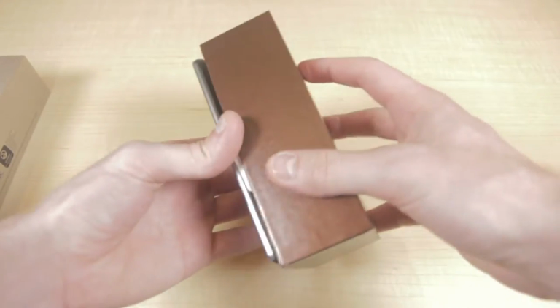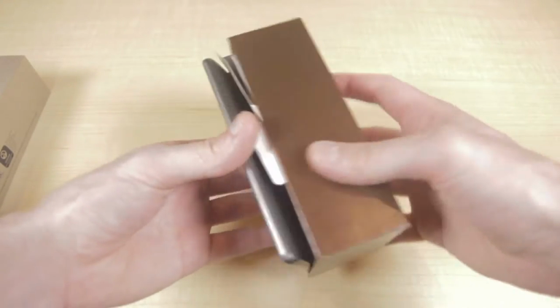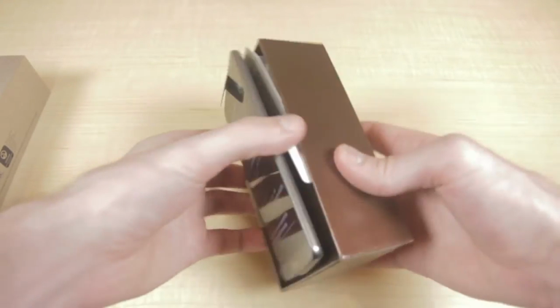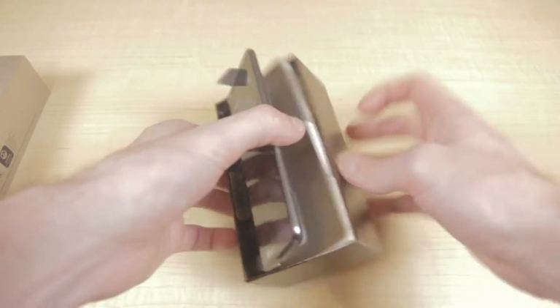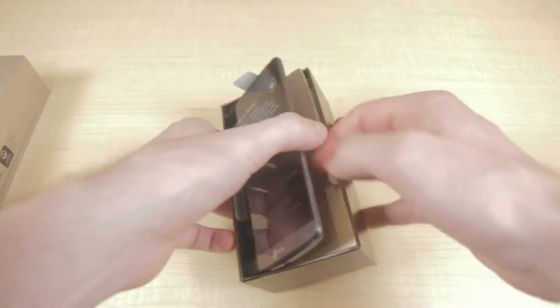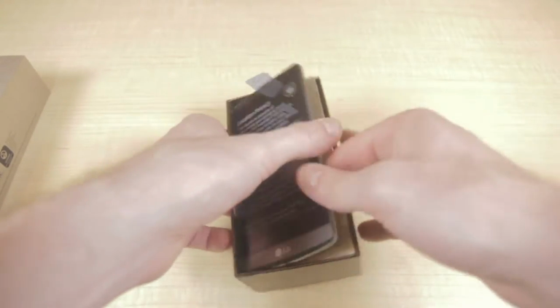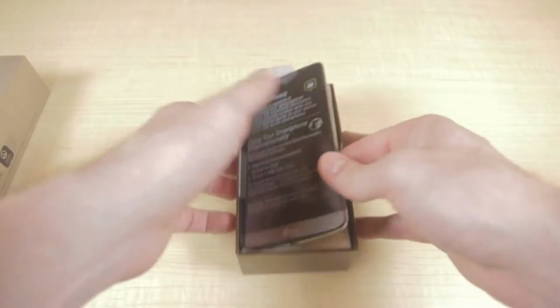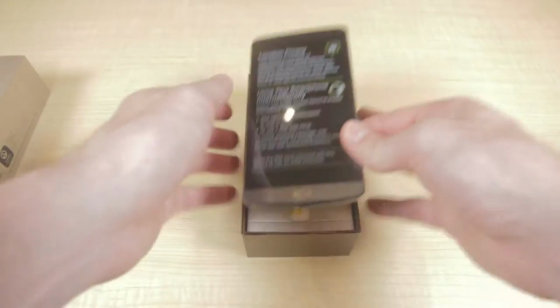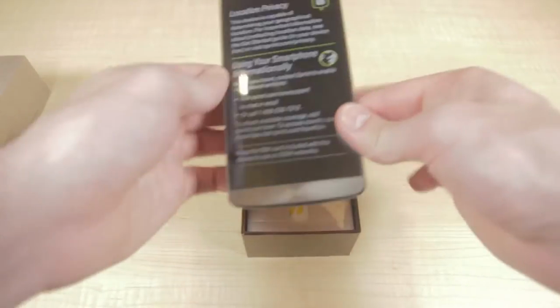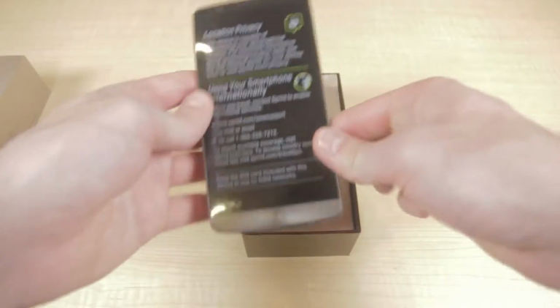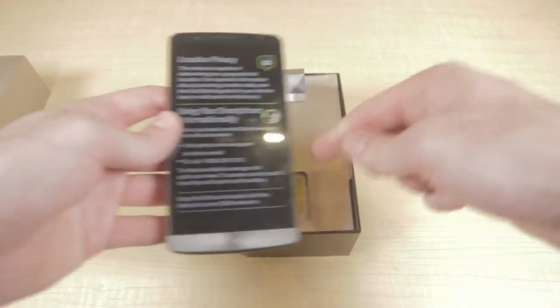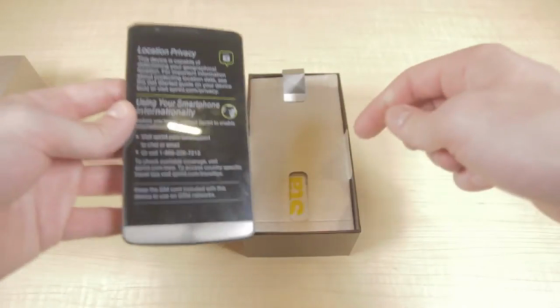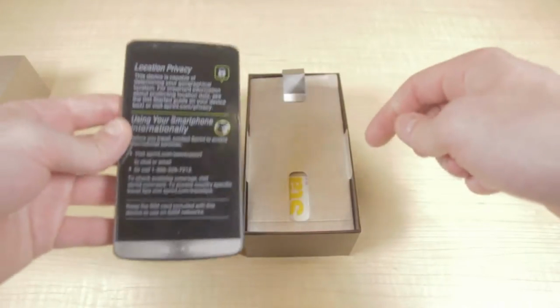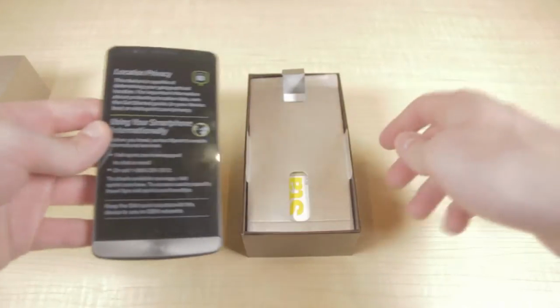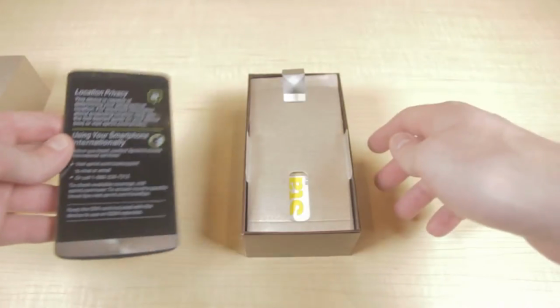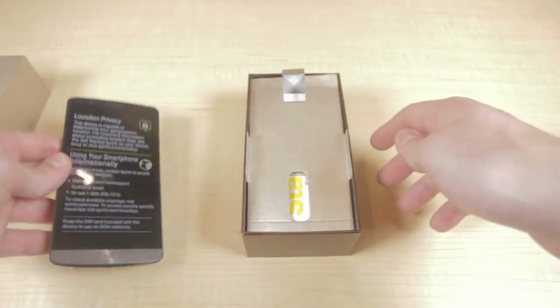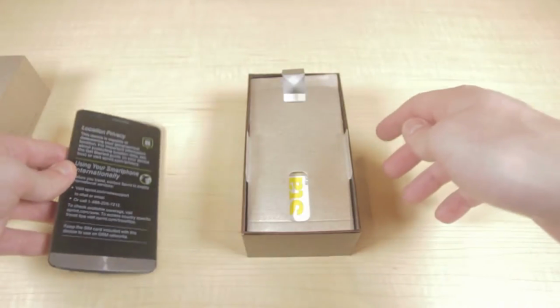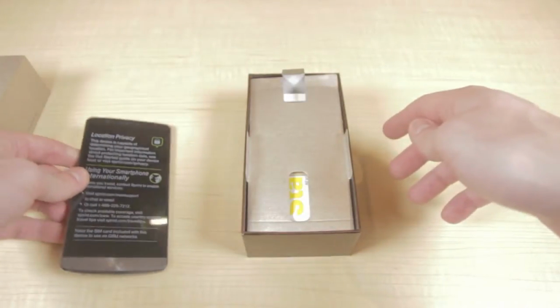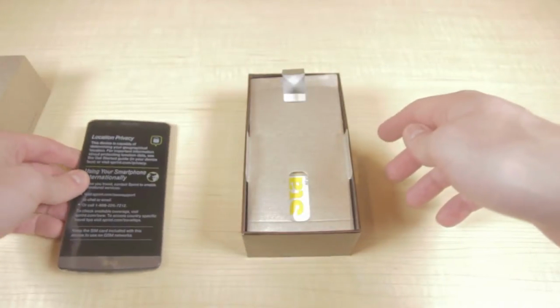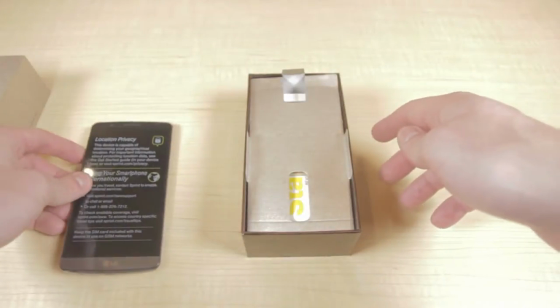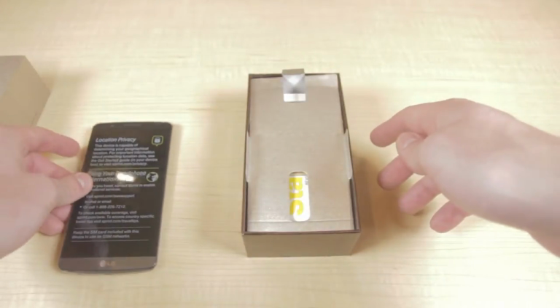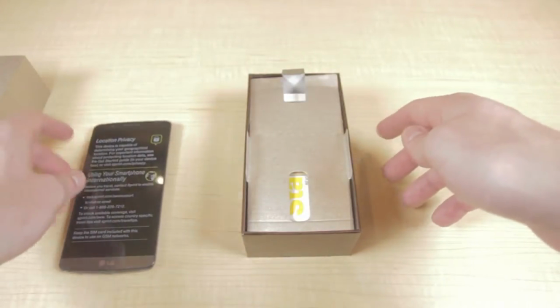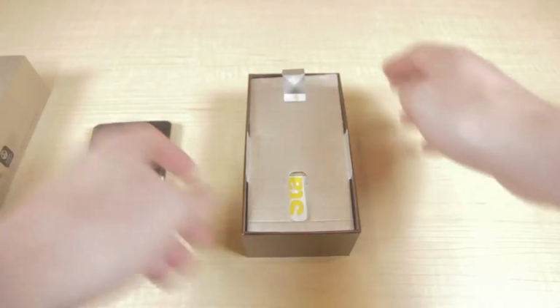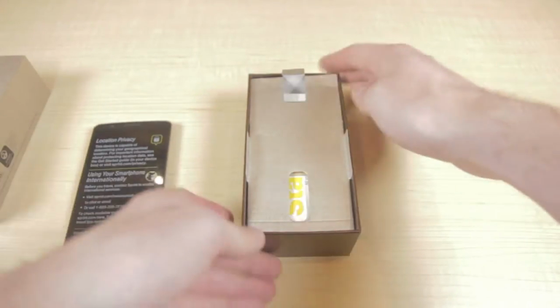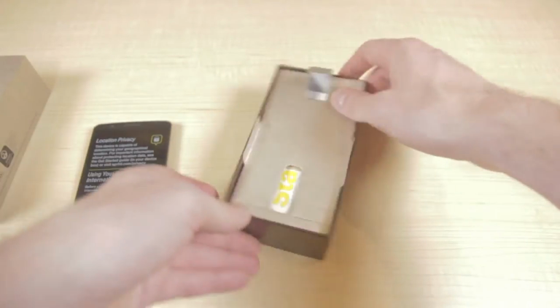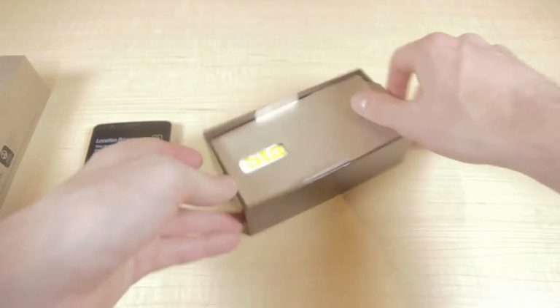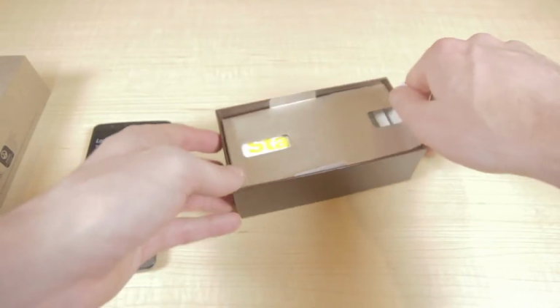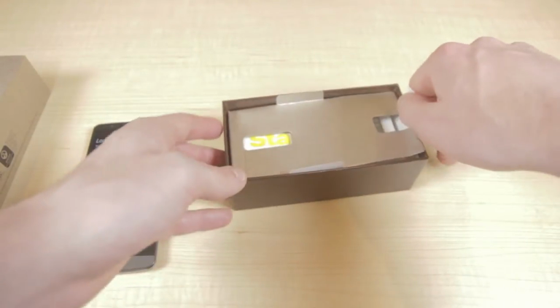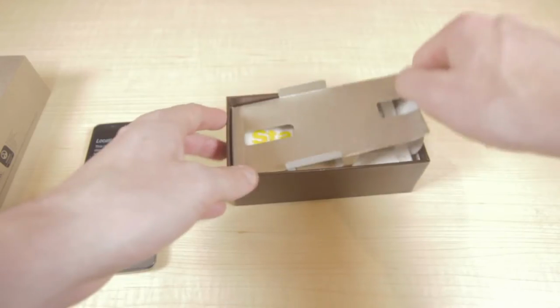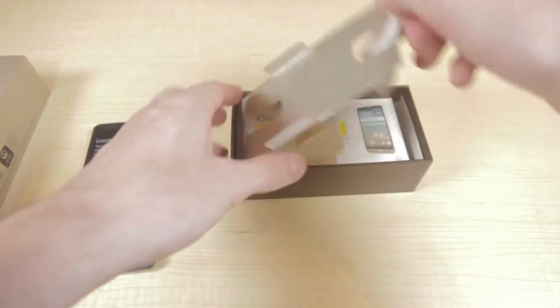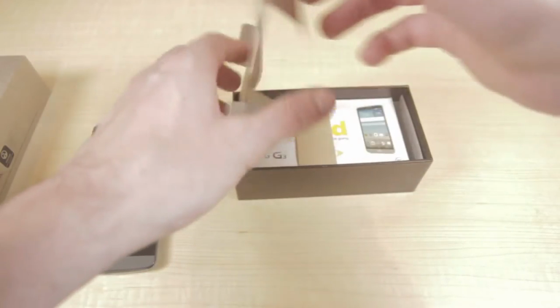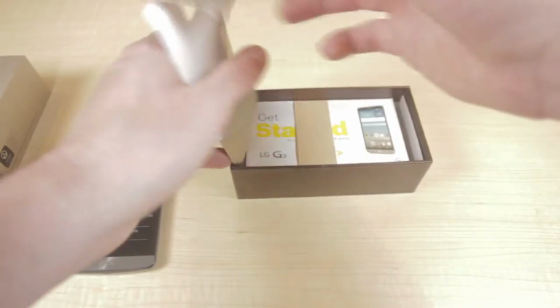So this is the metallic black edition of the LG G3. We're going to take out everything else in the box before checking out the device itself.